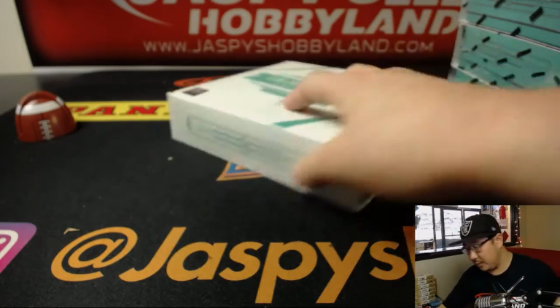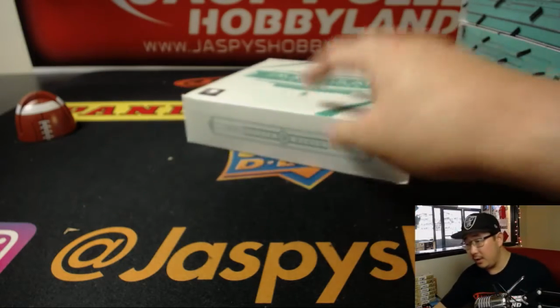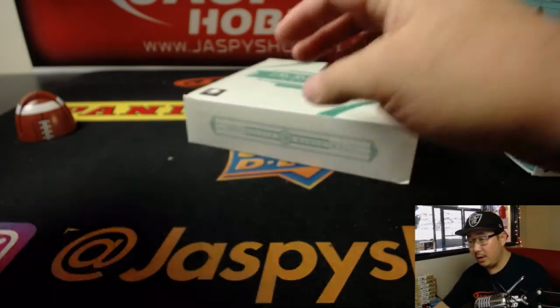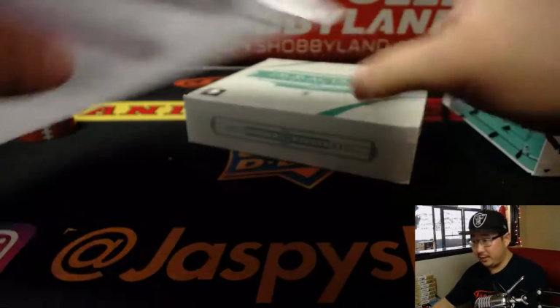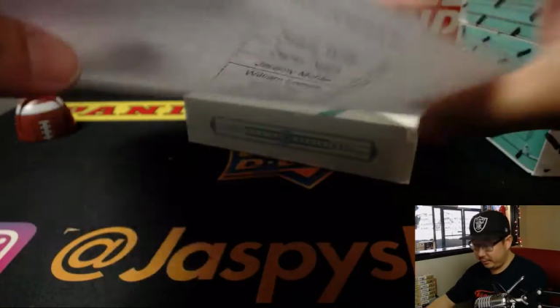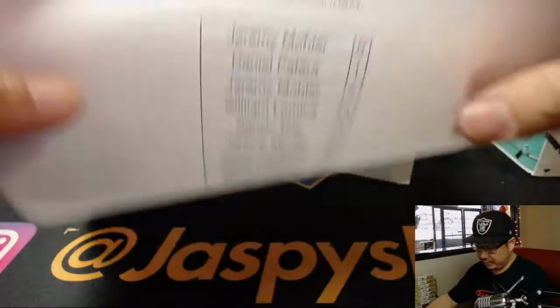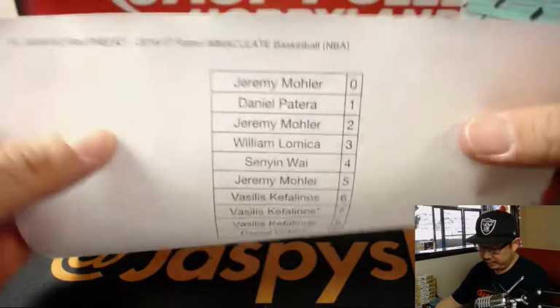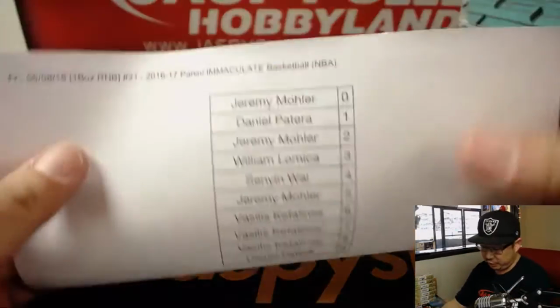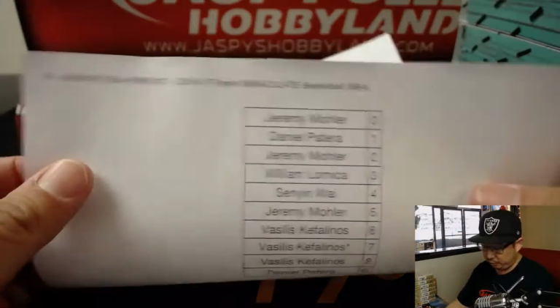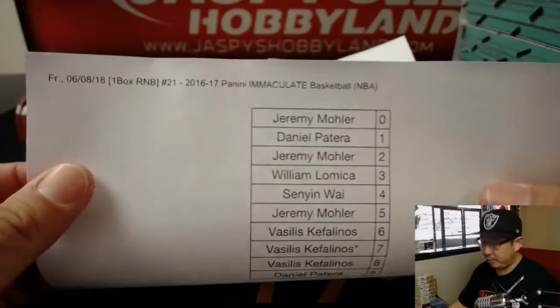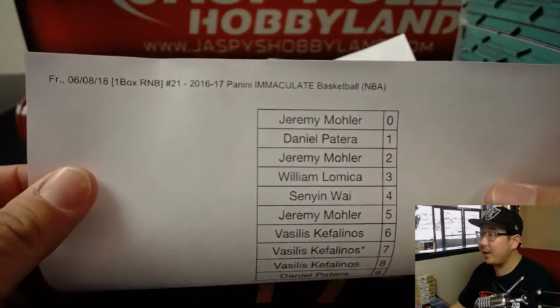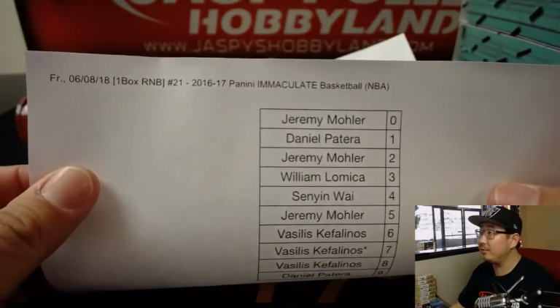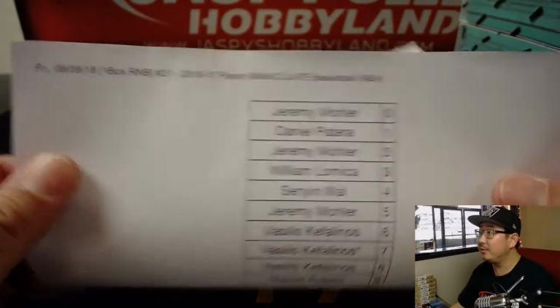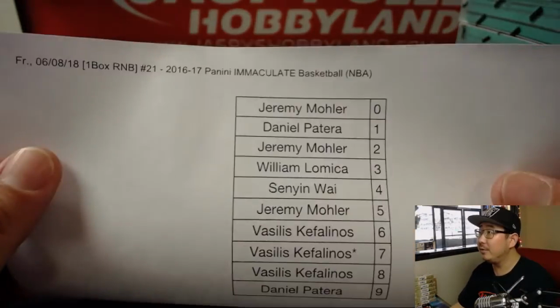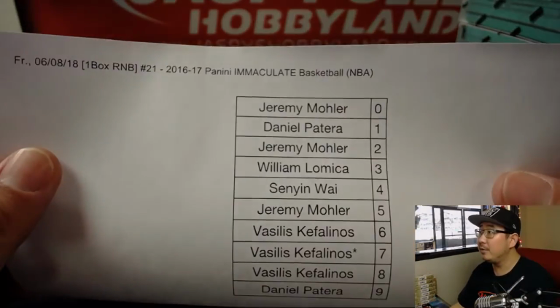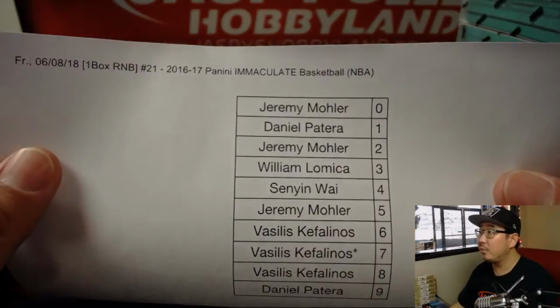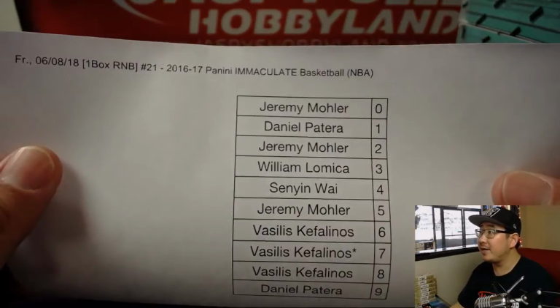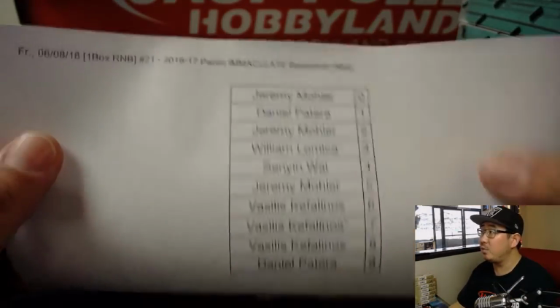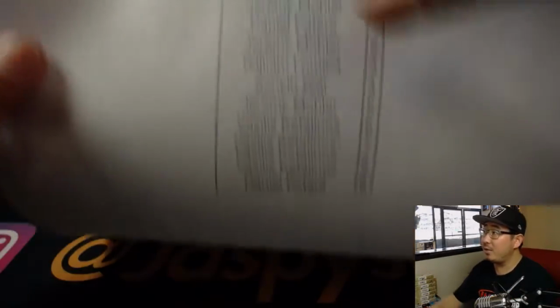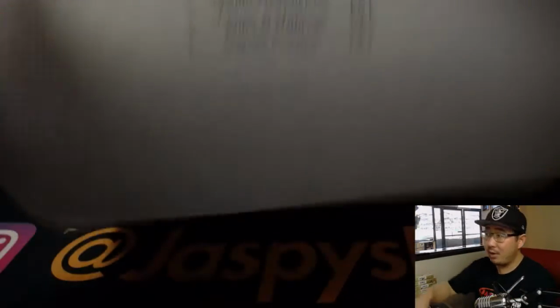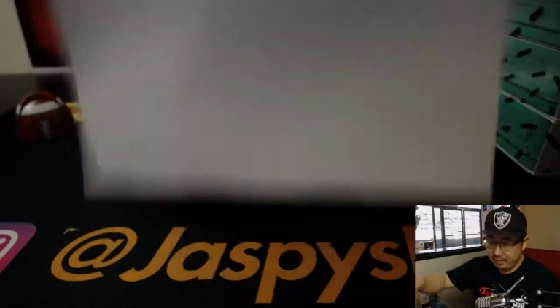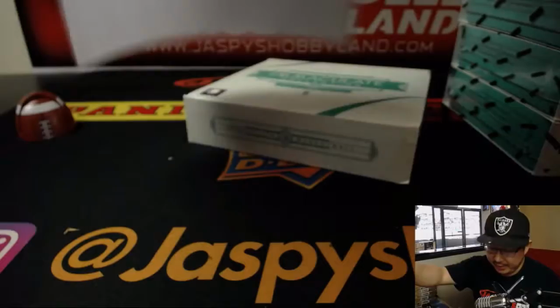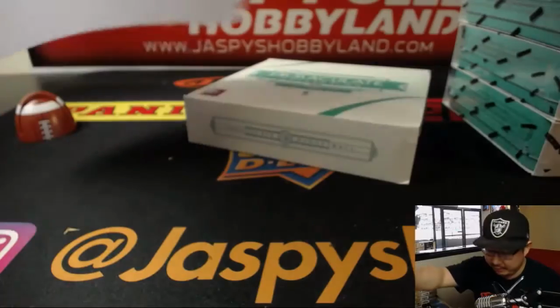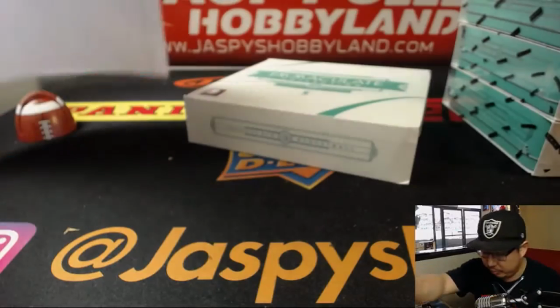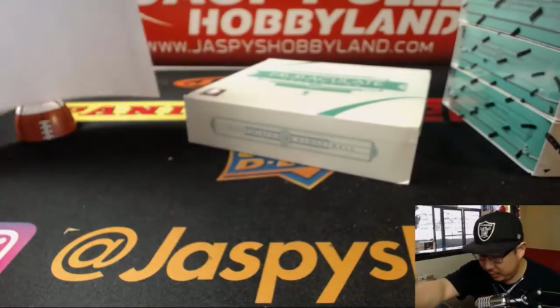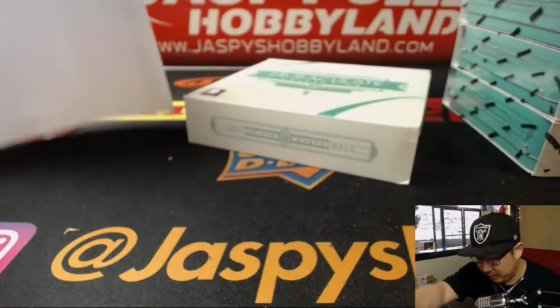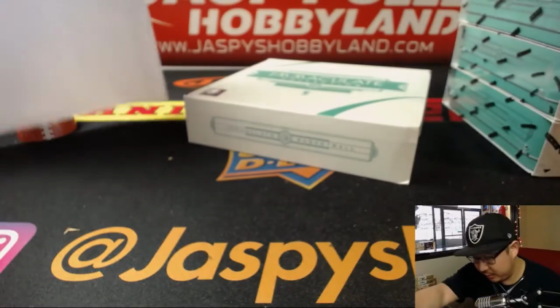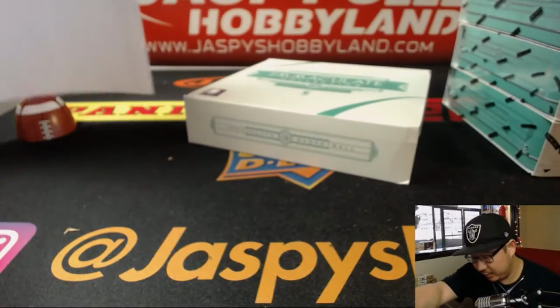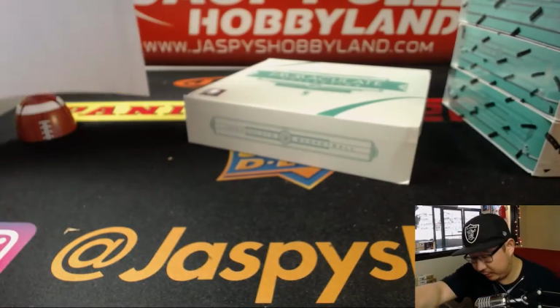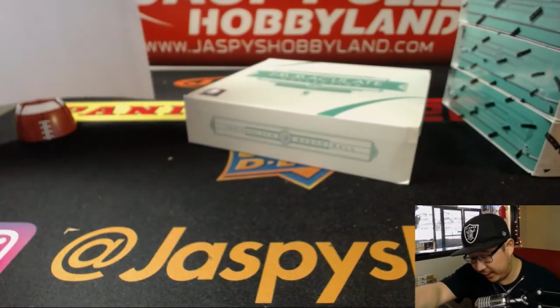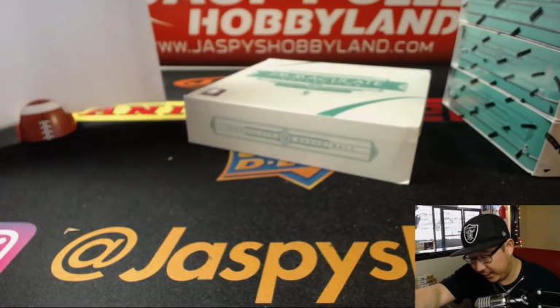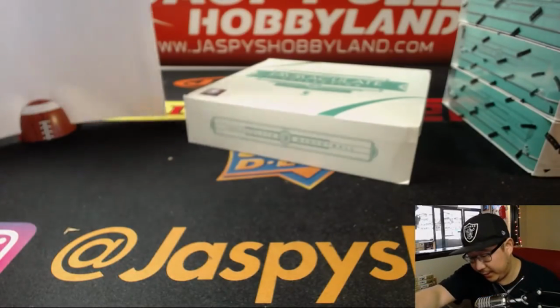Alright, so here's the official printout. Break 21. Thanks everyone for getting in.